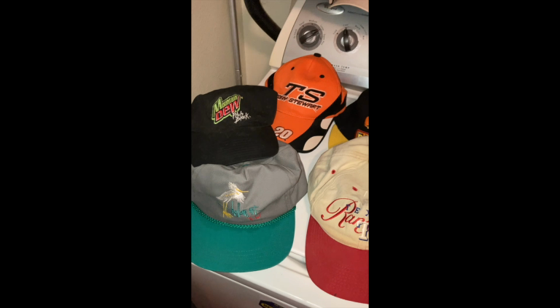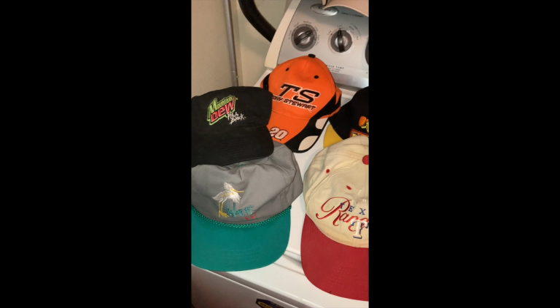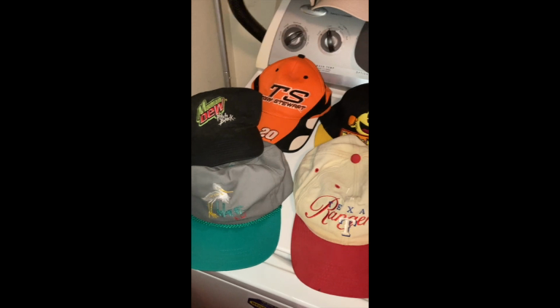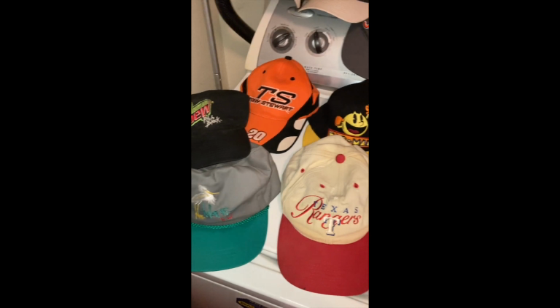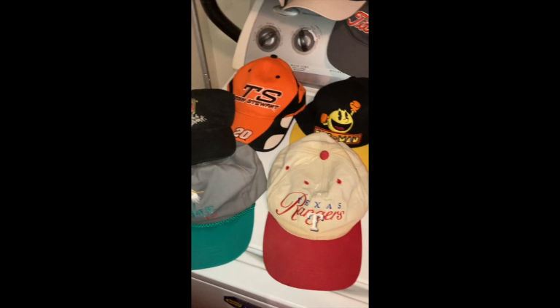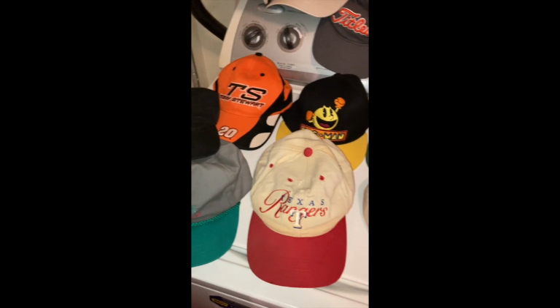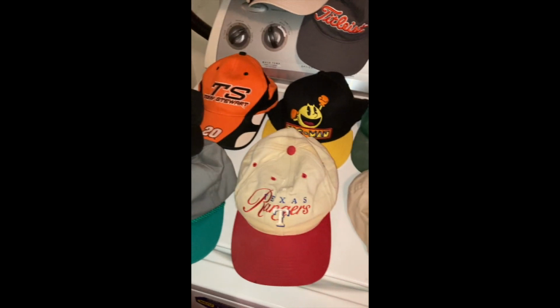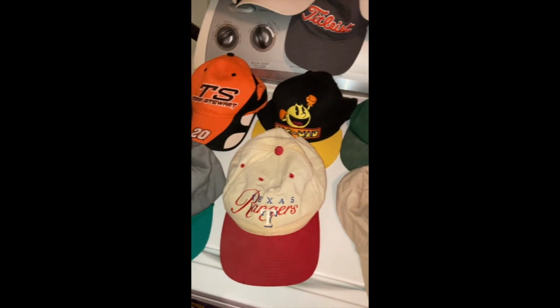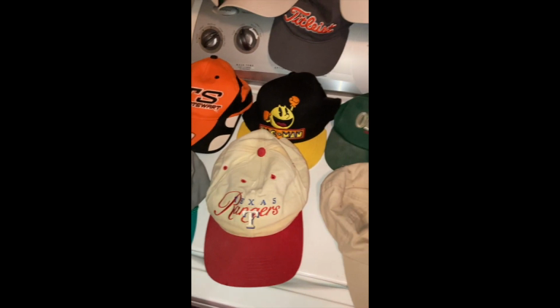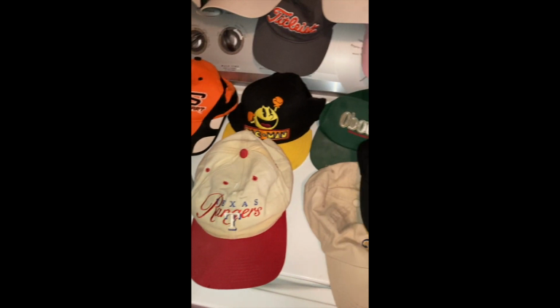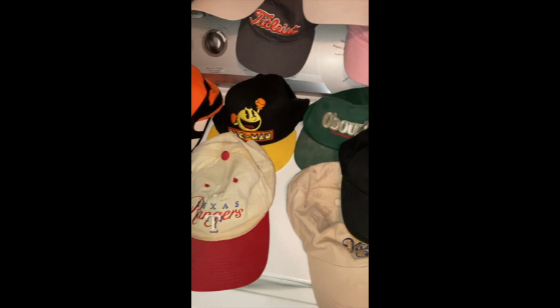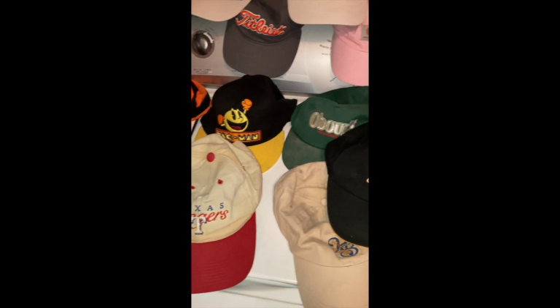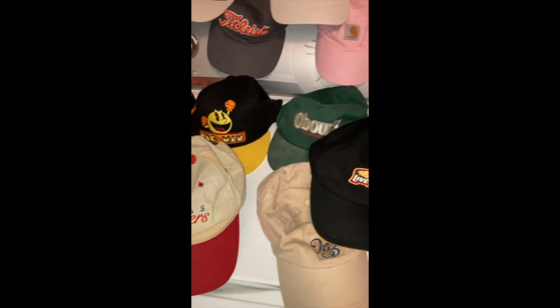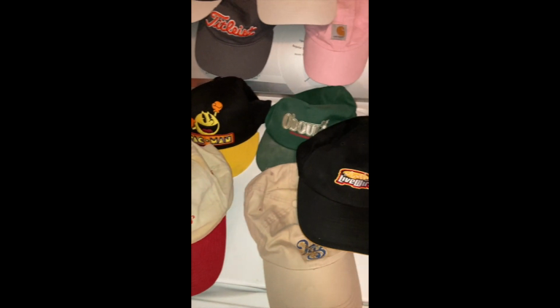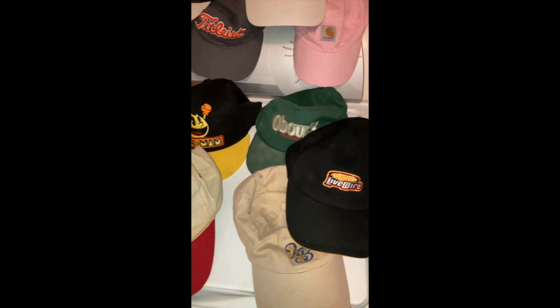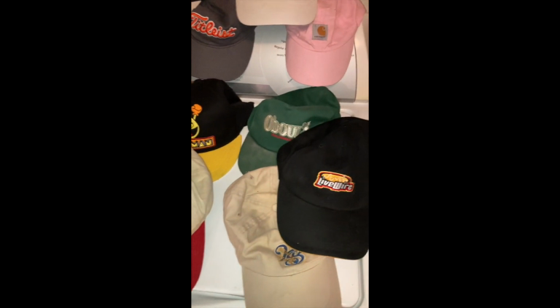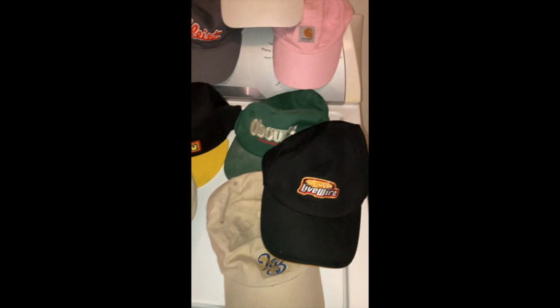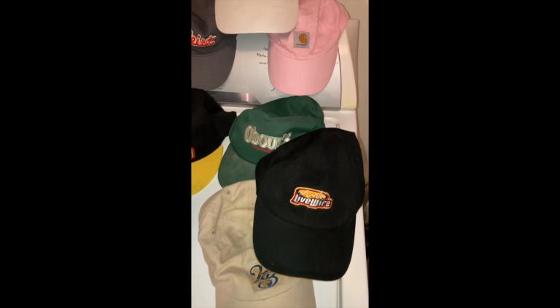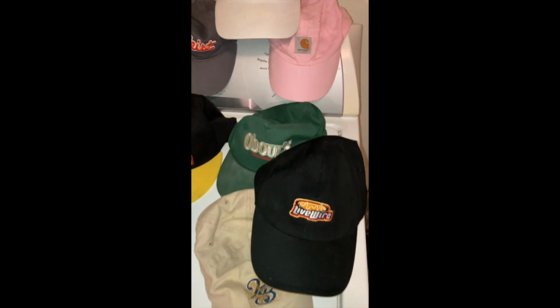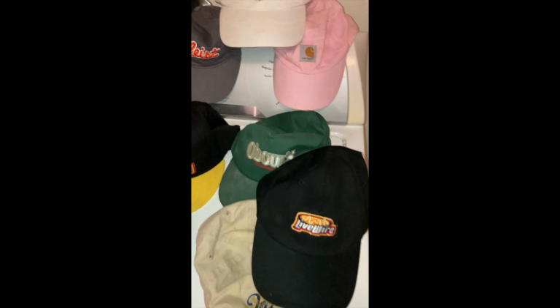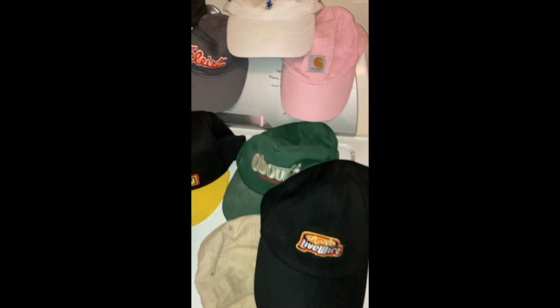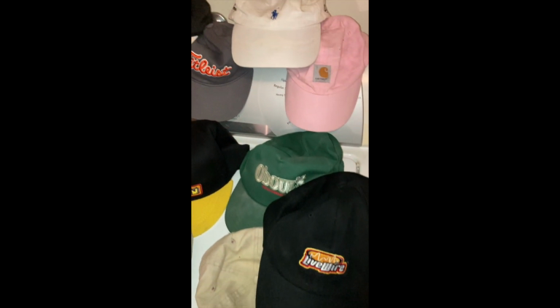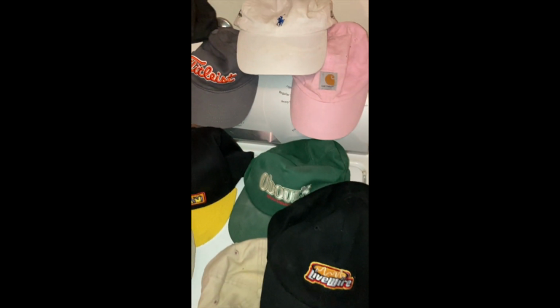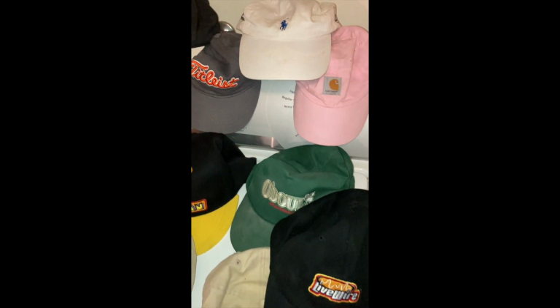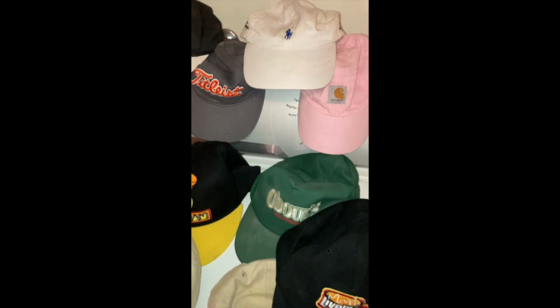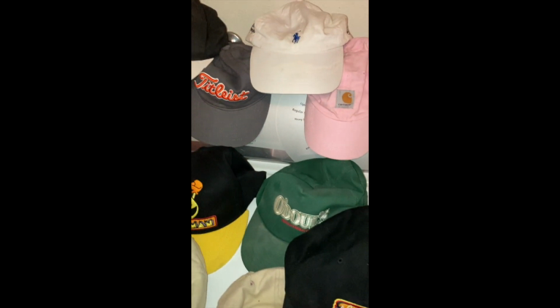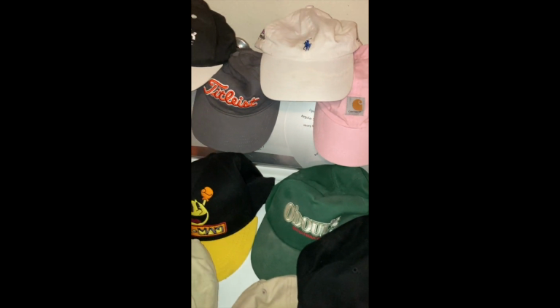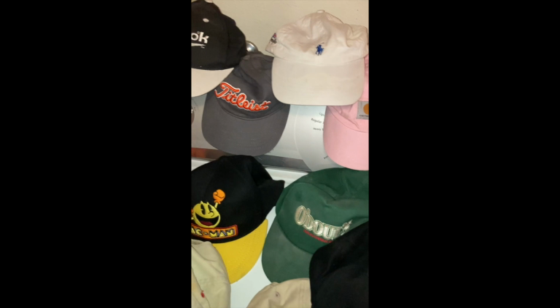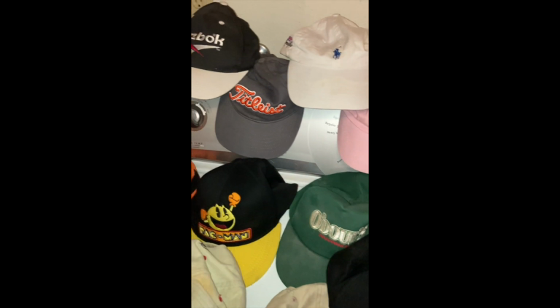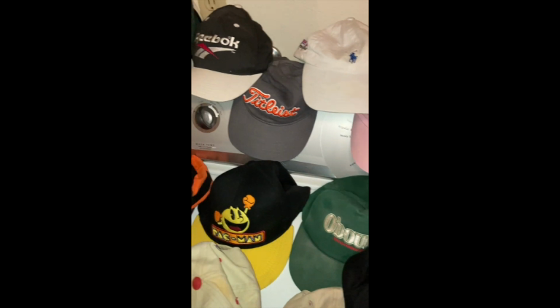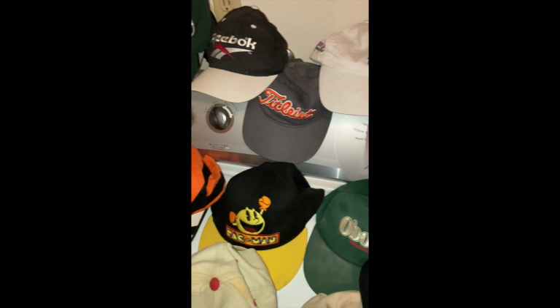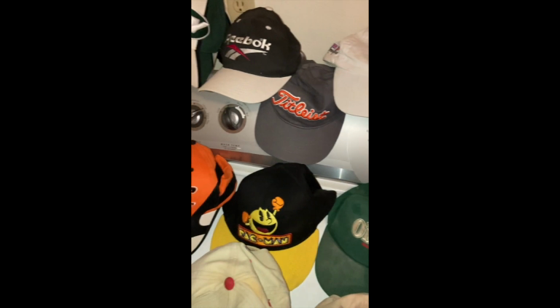I like wearing hats. I like selling hats. They're a fantastic meat and potatoes item to have.